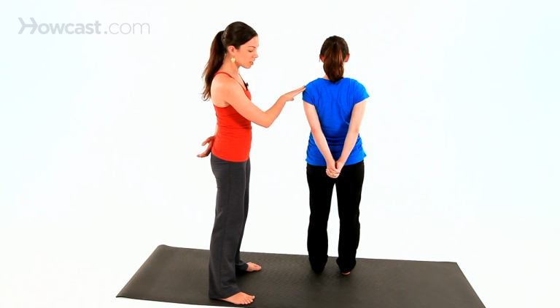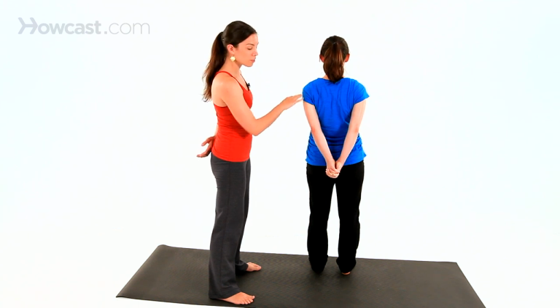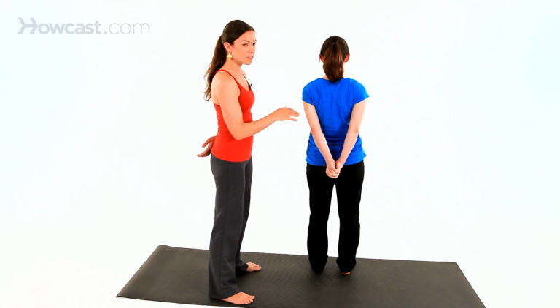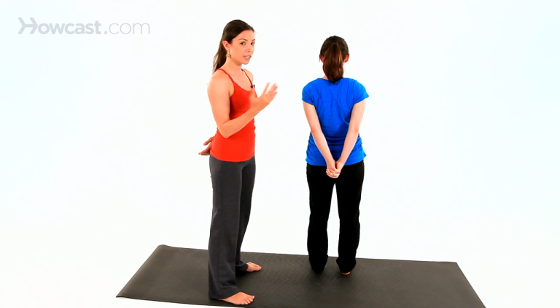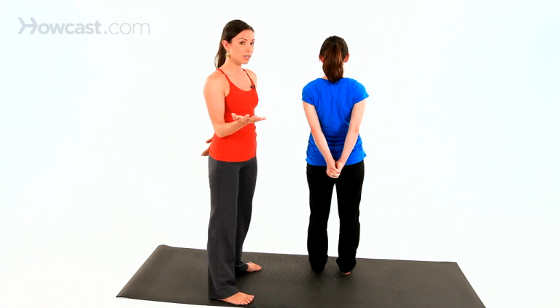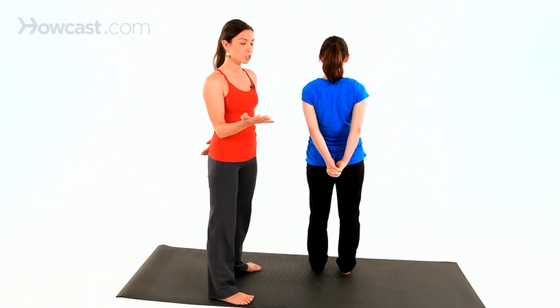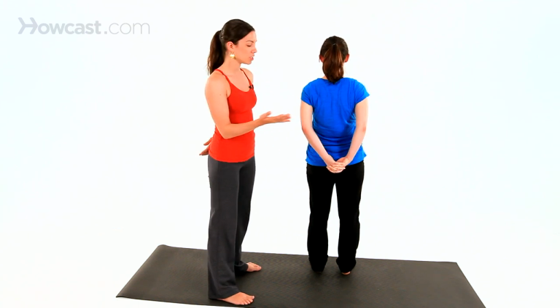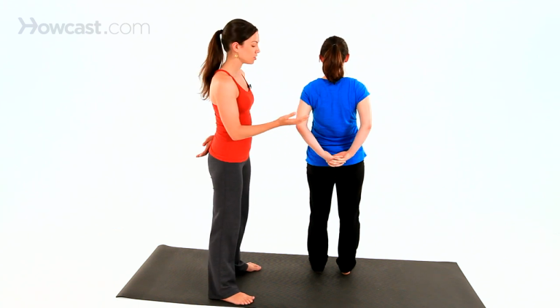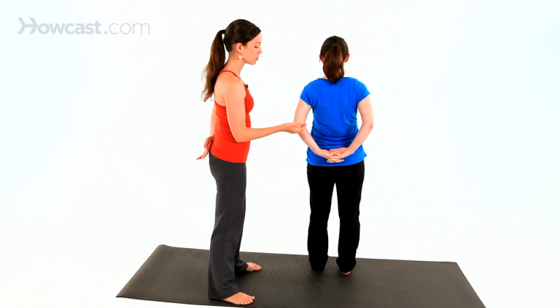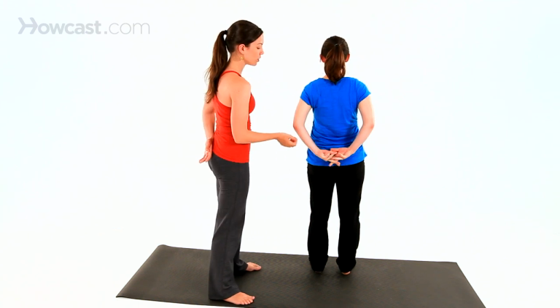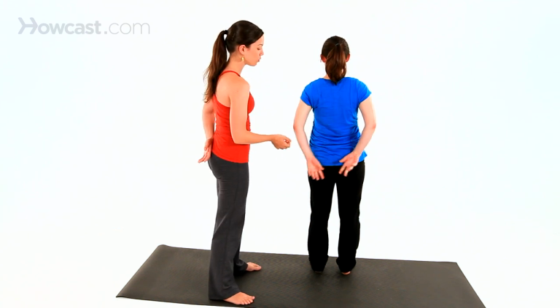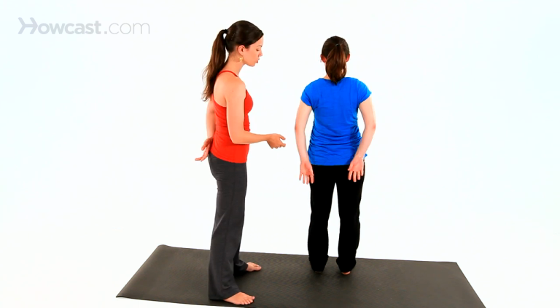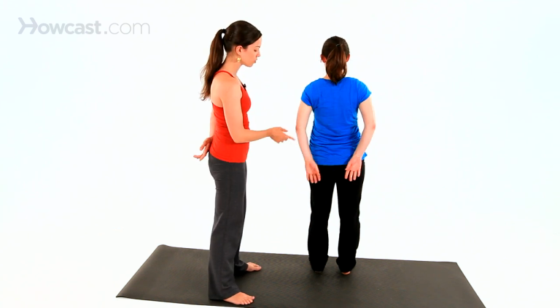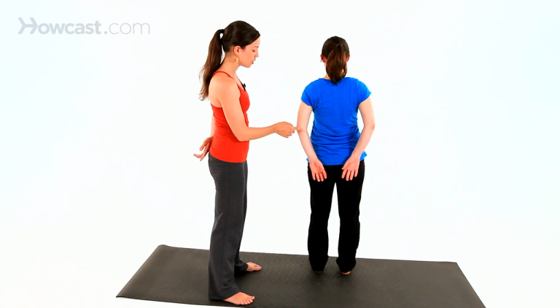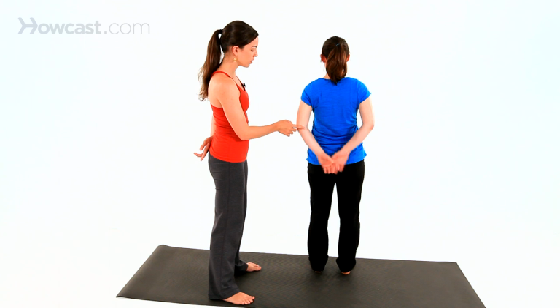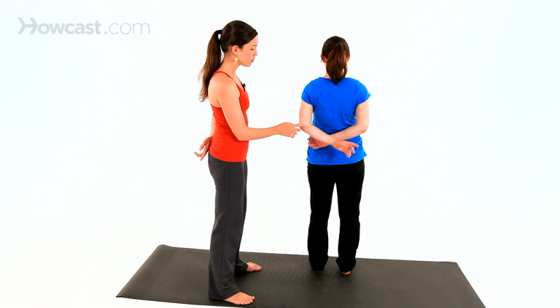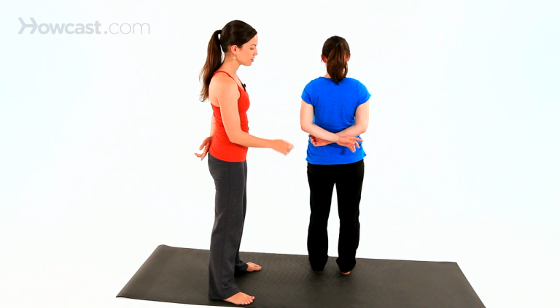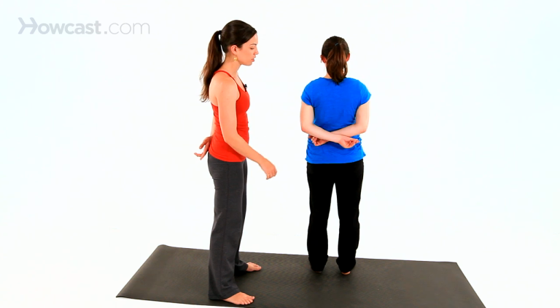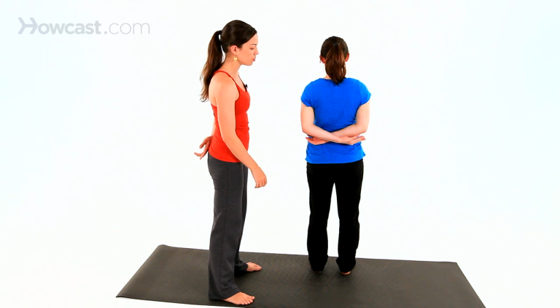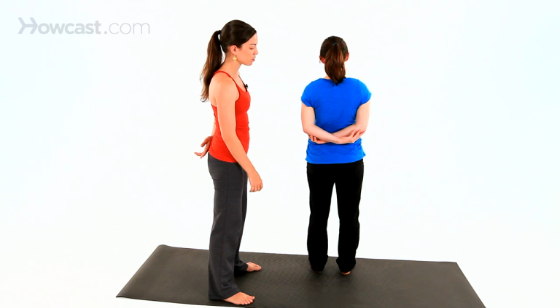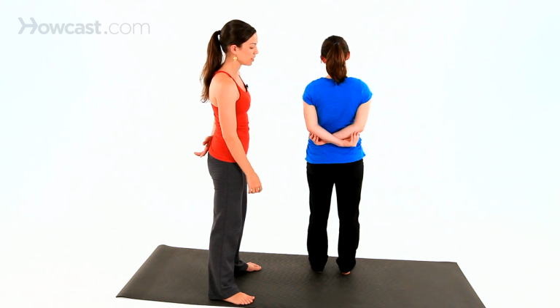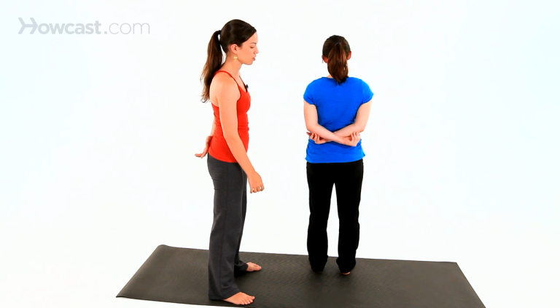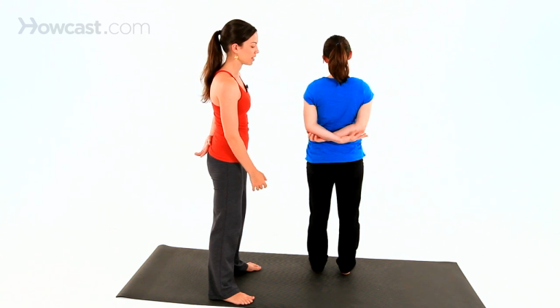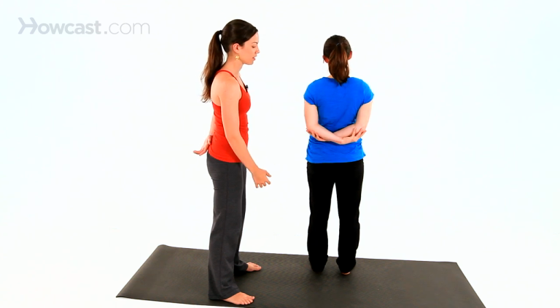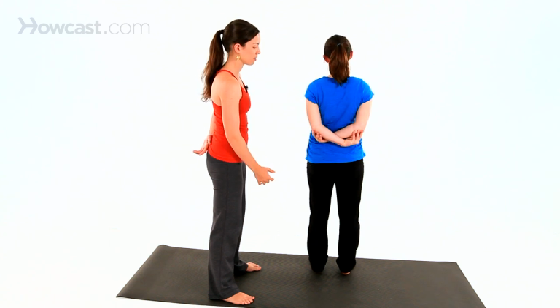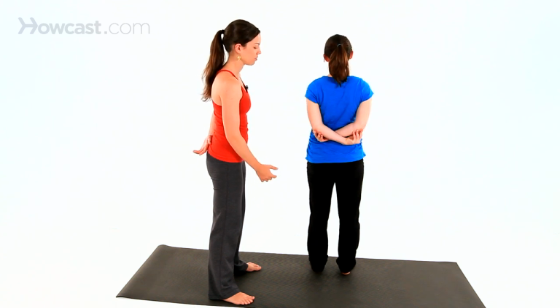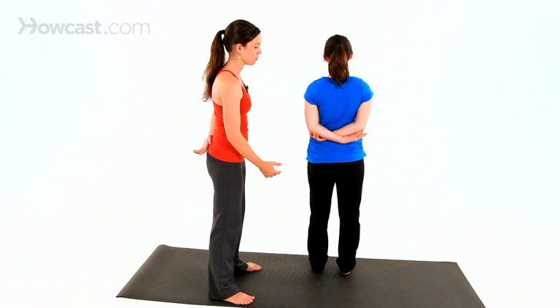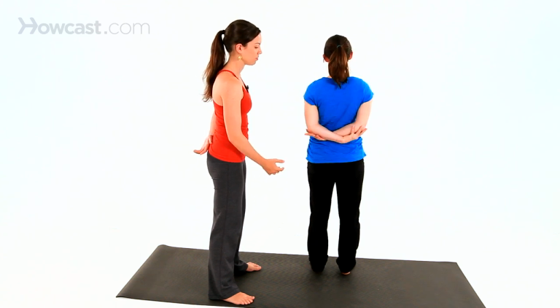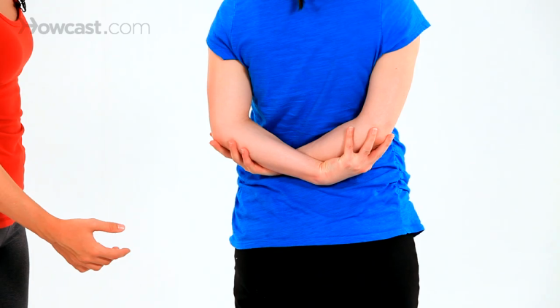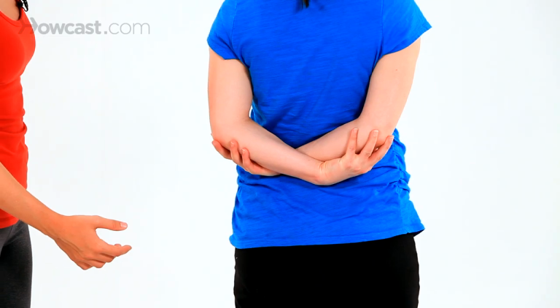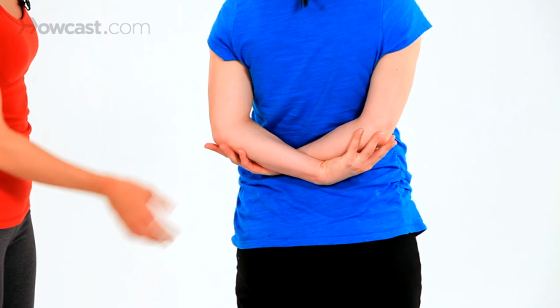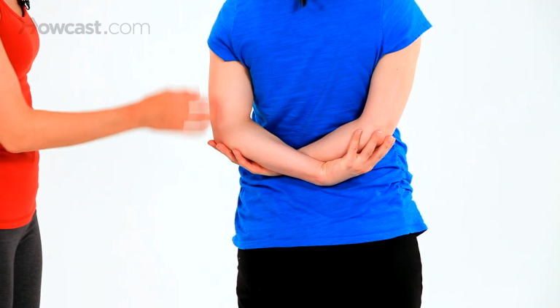Now, there's a second option she can do as well, where she'll grab opposite elbows behind her back. Very good.